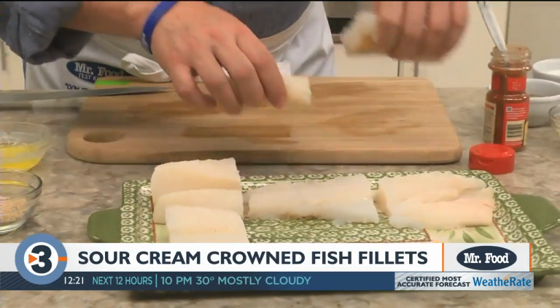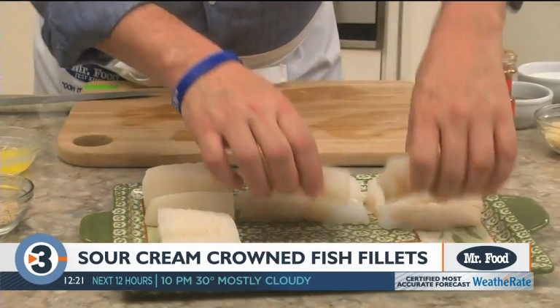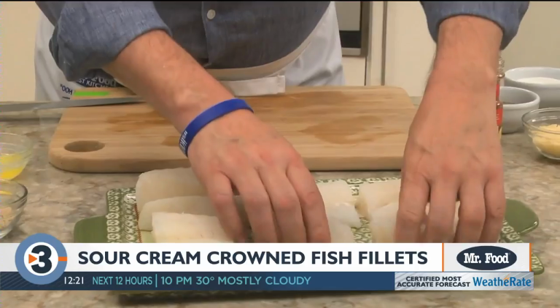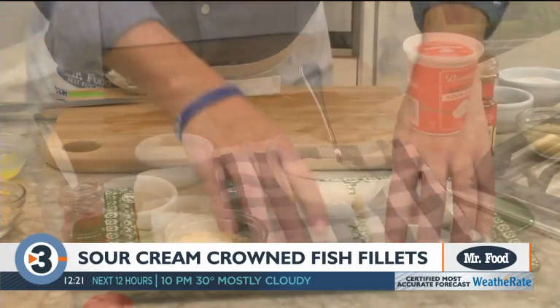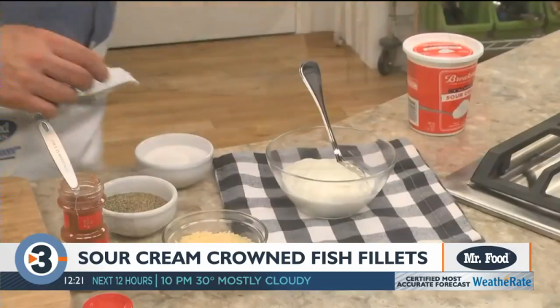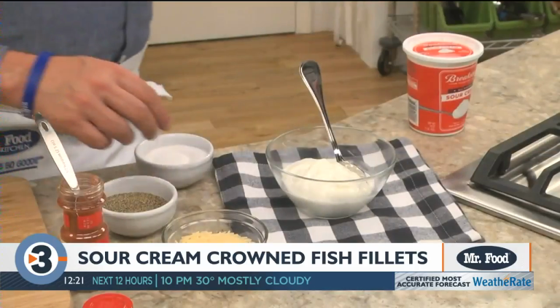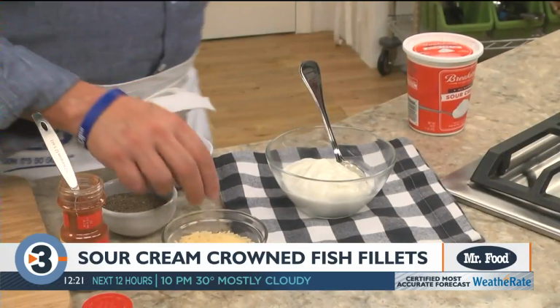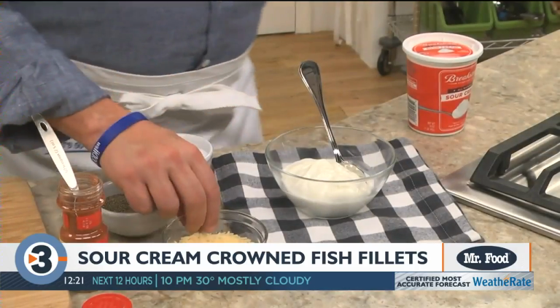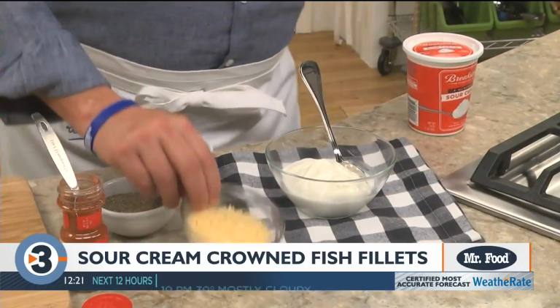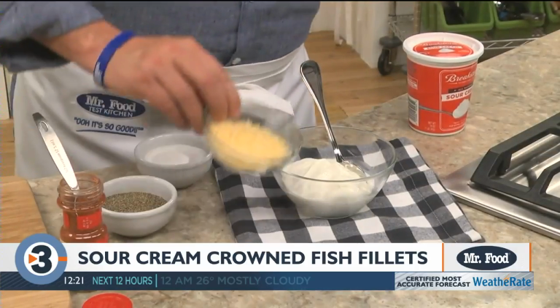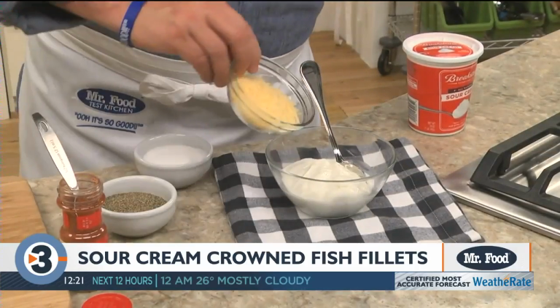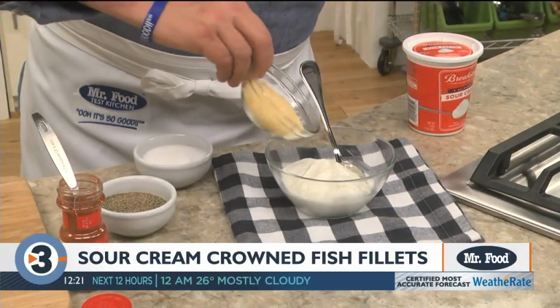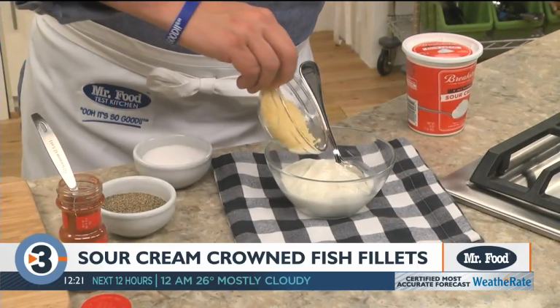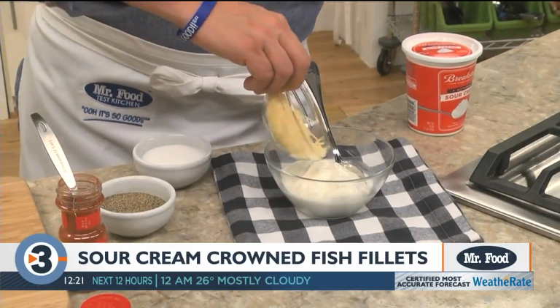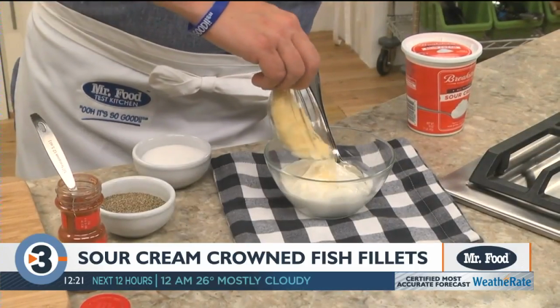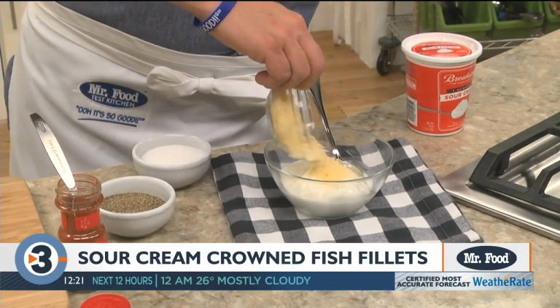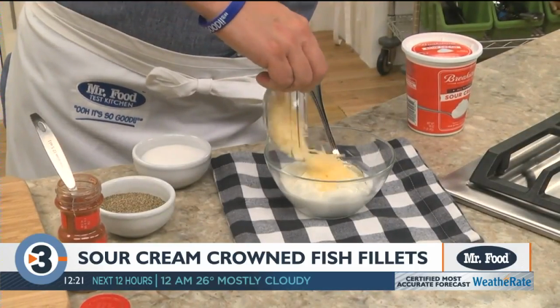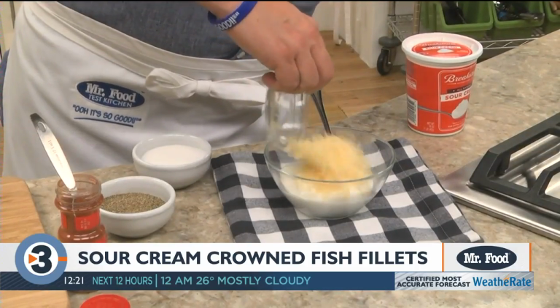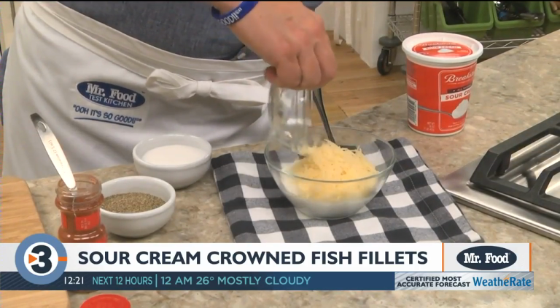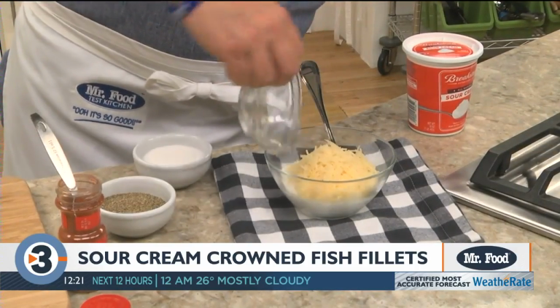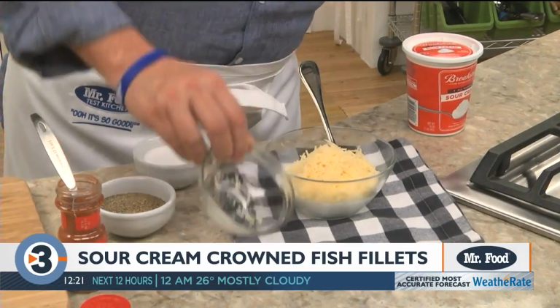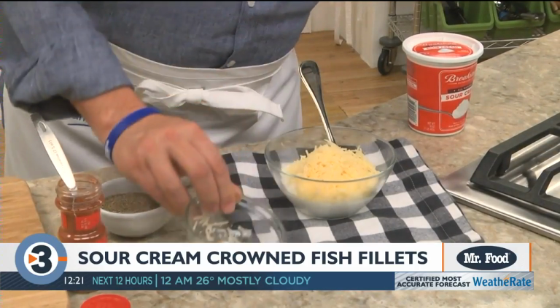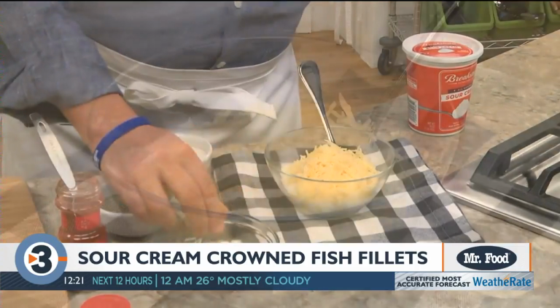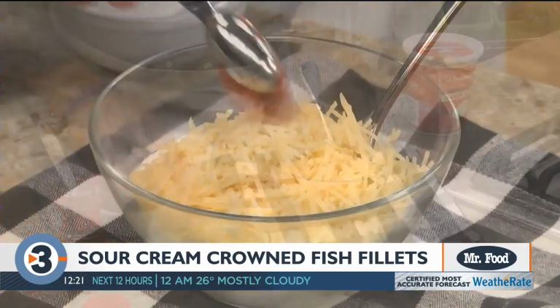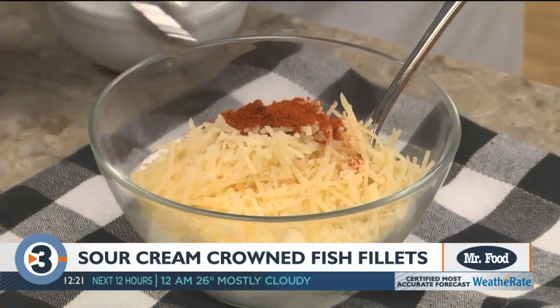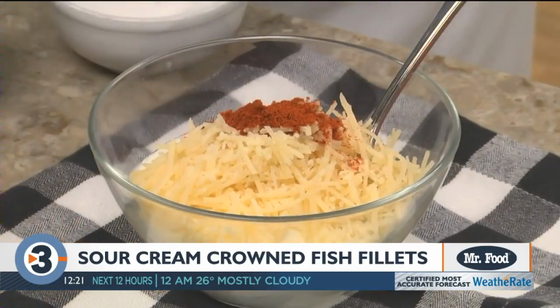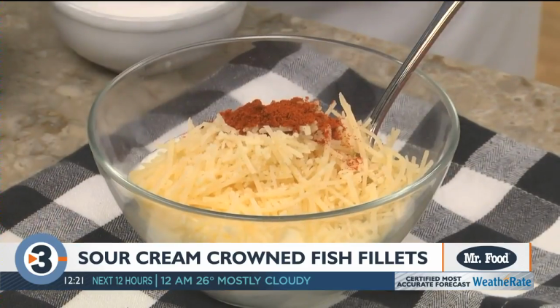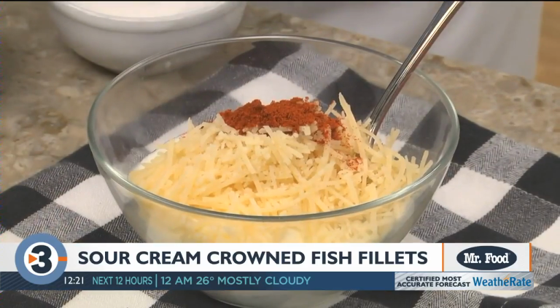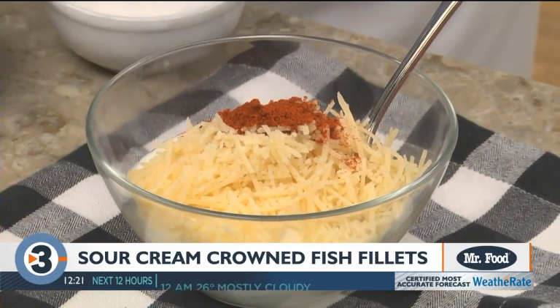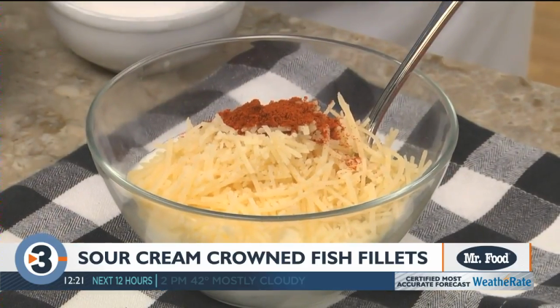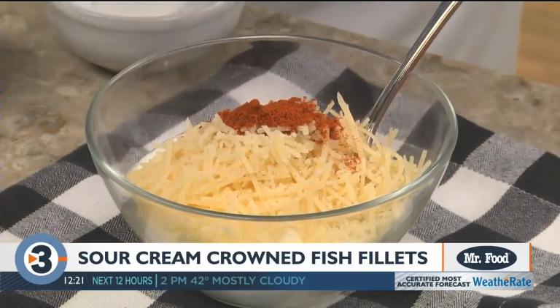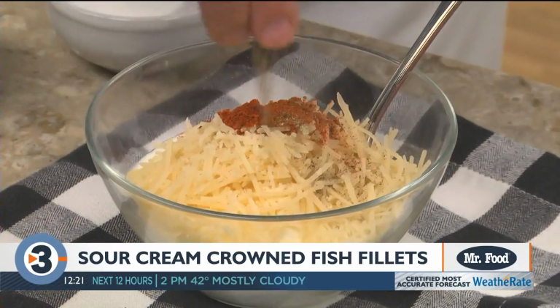While we mix together some sour cream, Parmesan cheese, paprika, and a little salt and pepper.